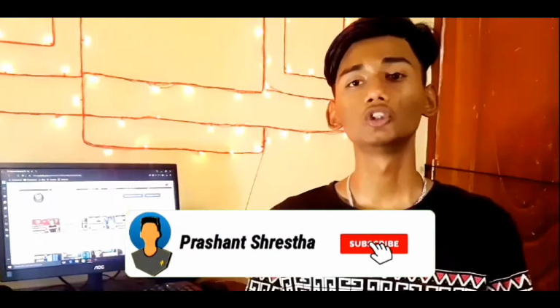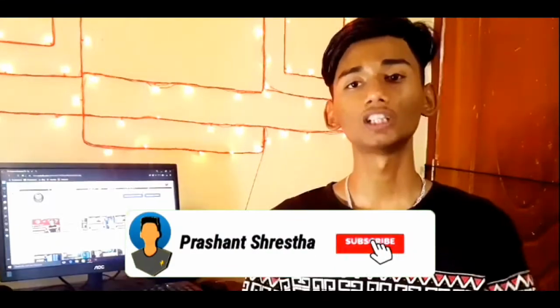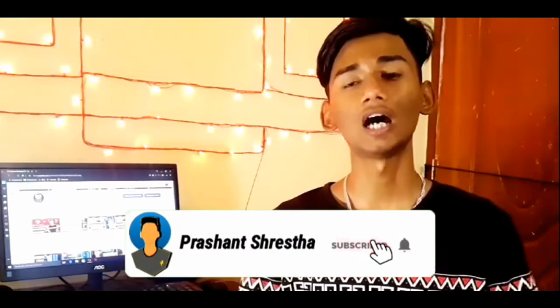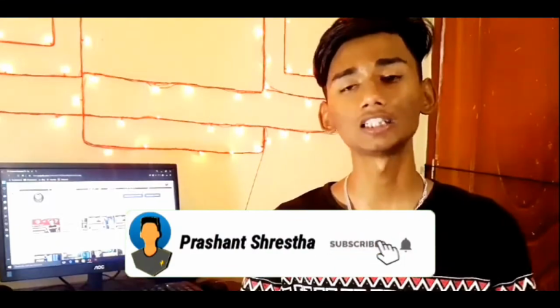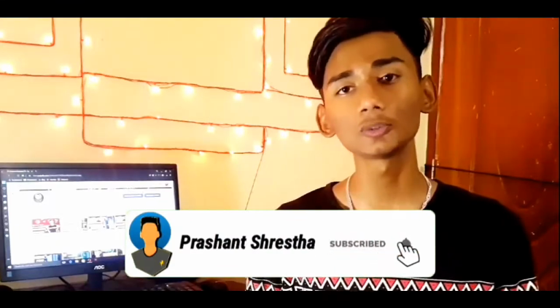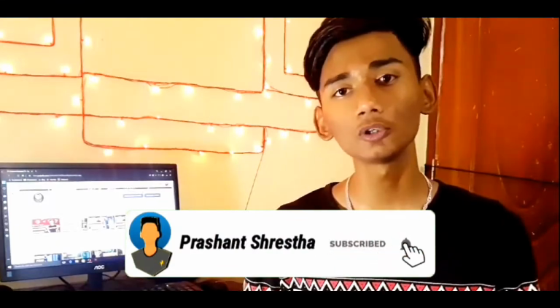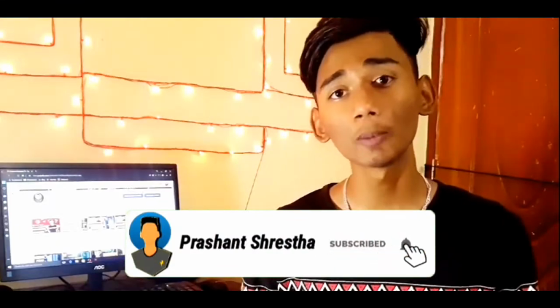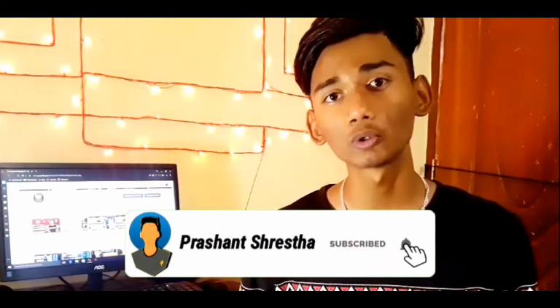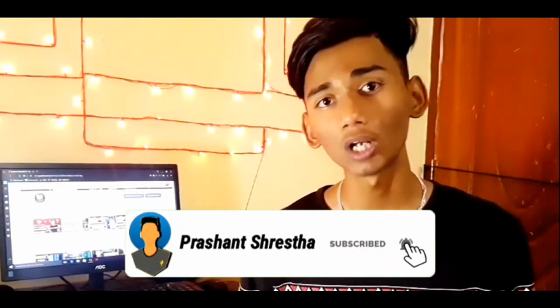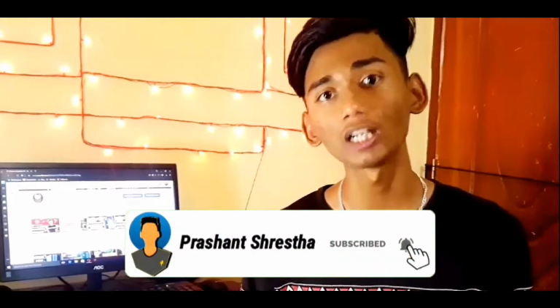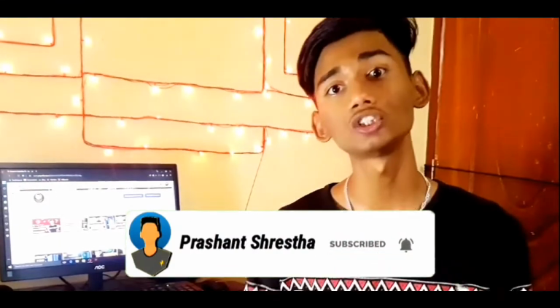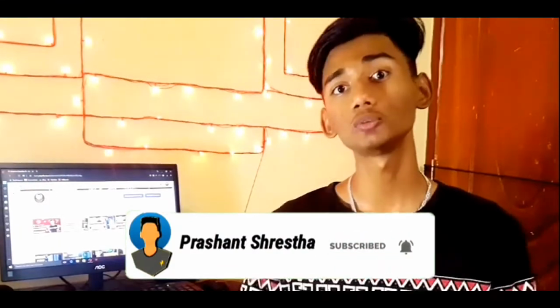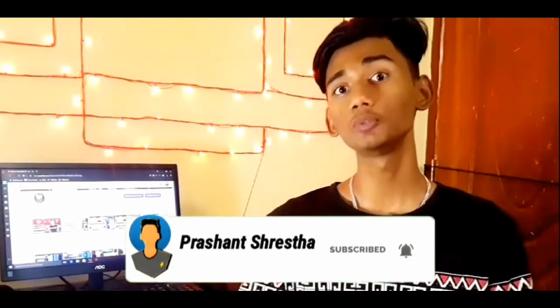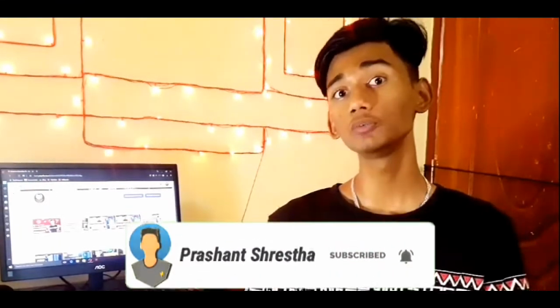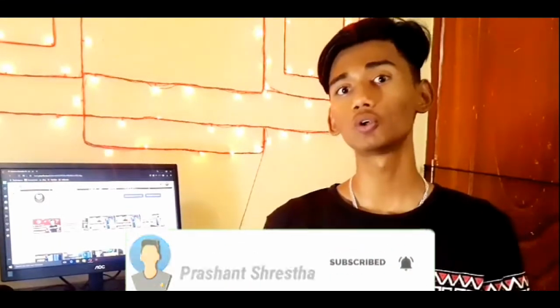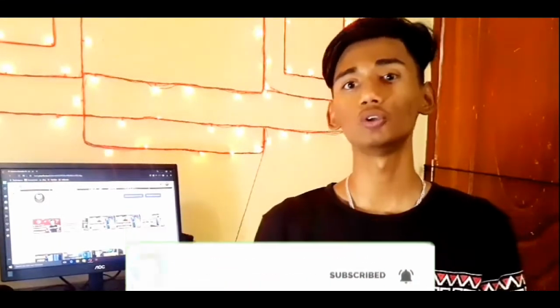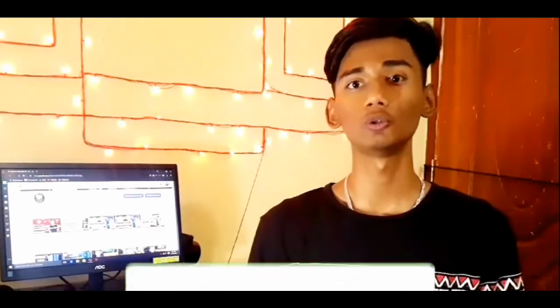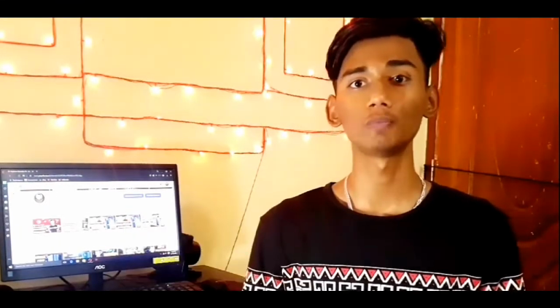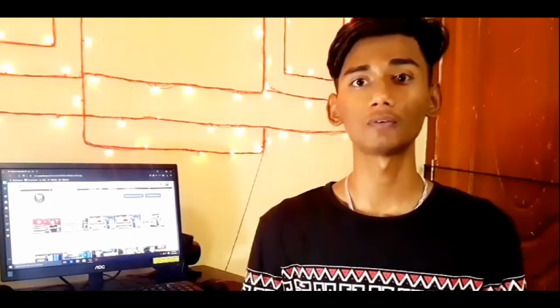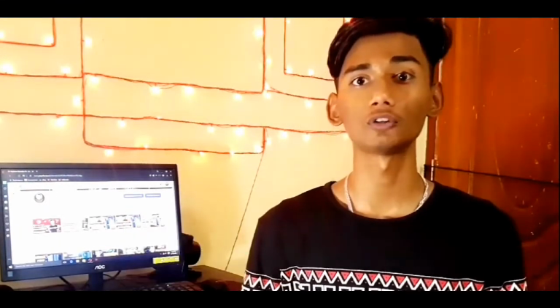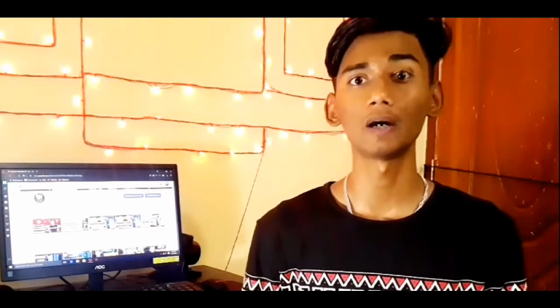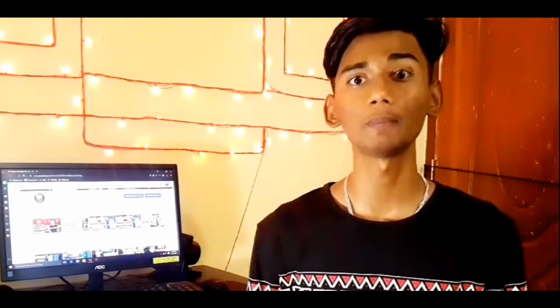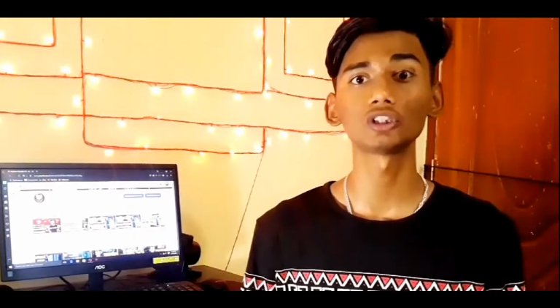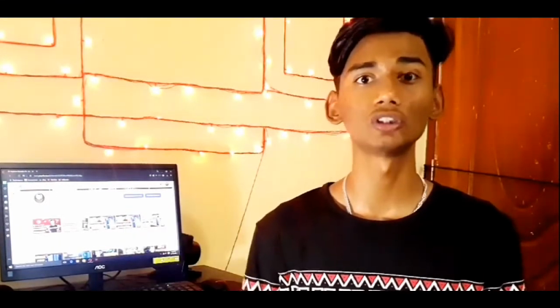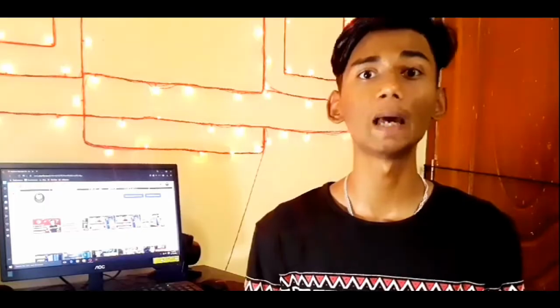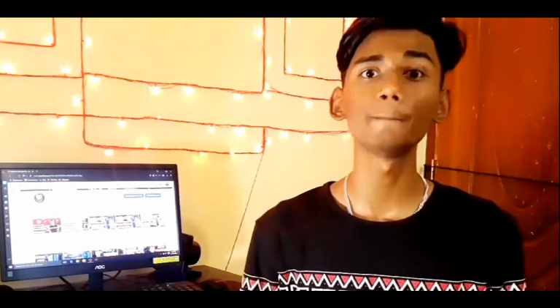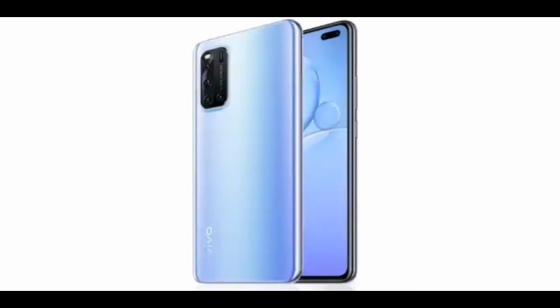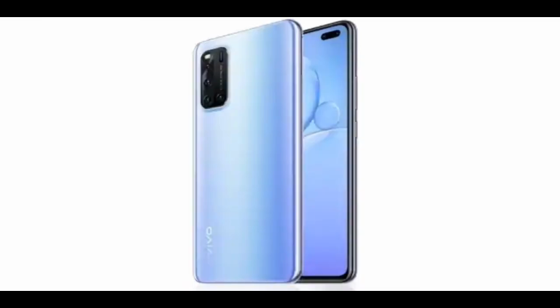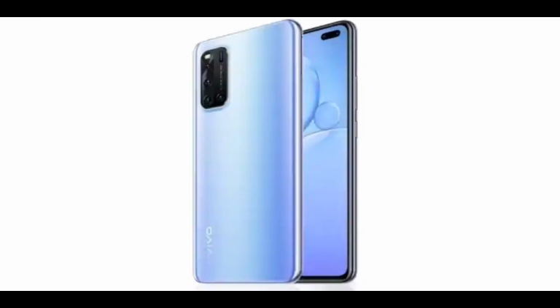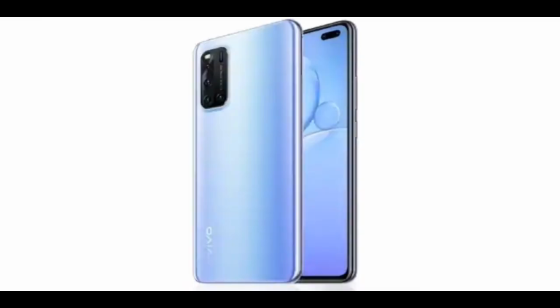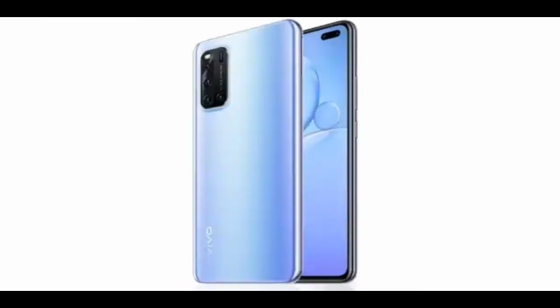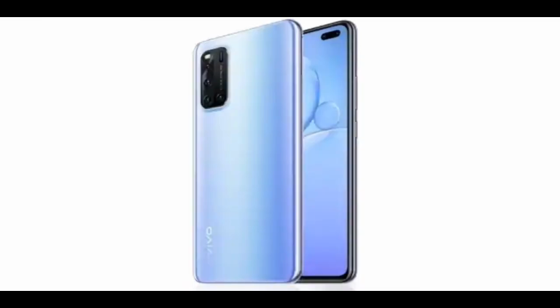In today's video, I will be reviewing a new smartphone. The name is Vivo V19.